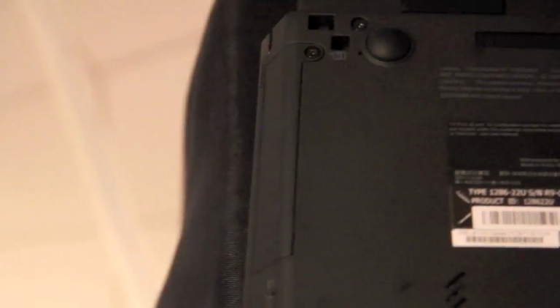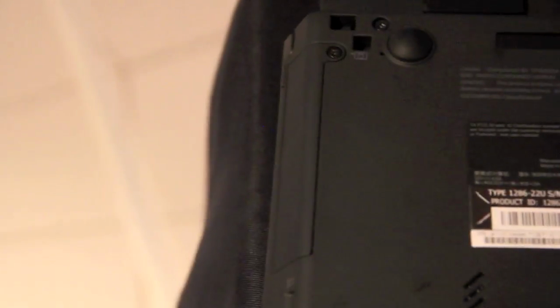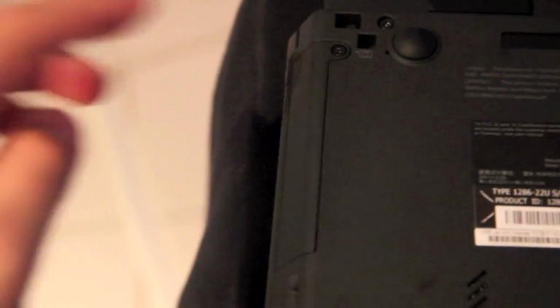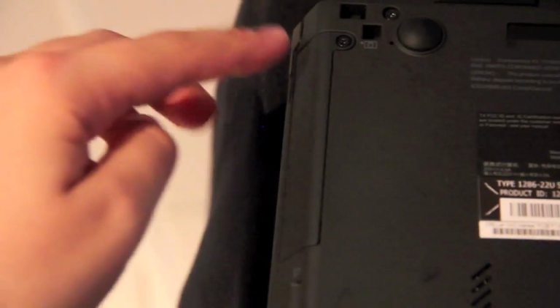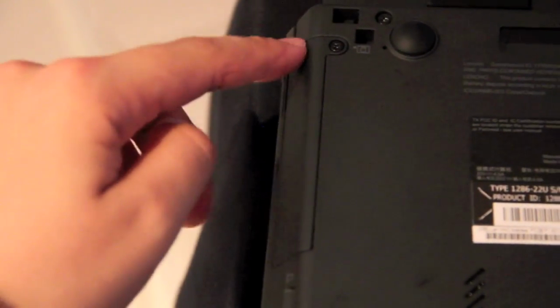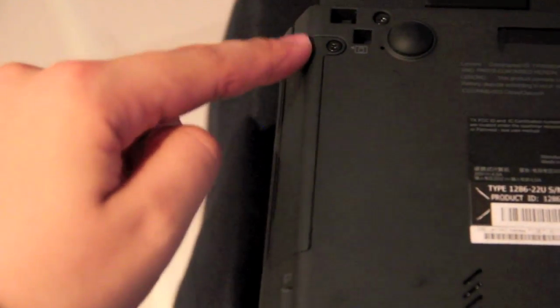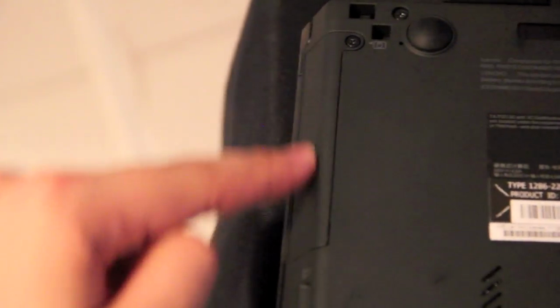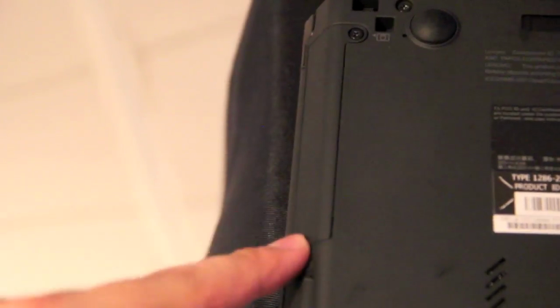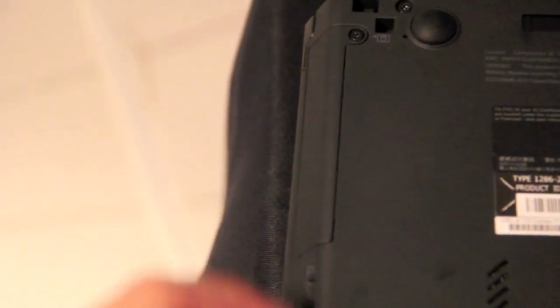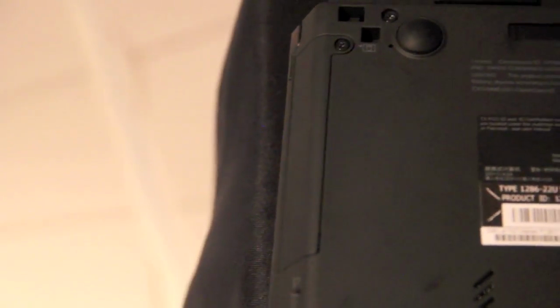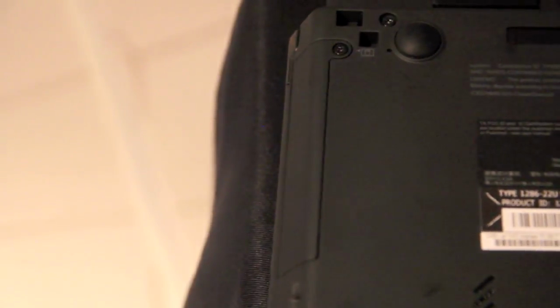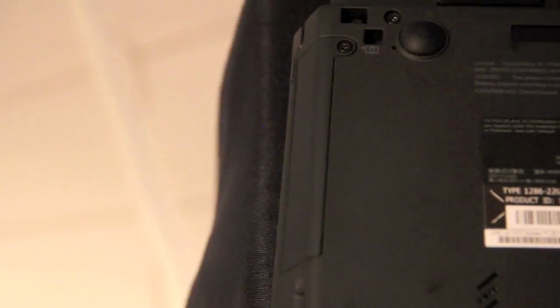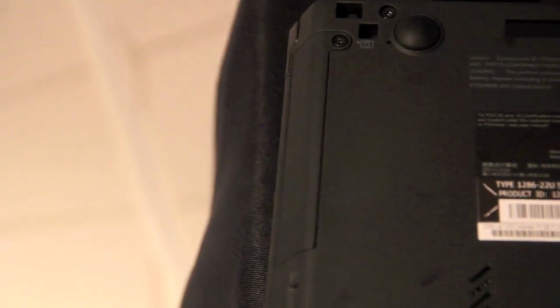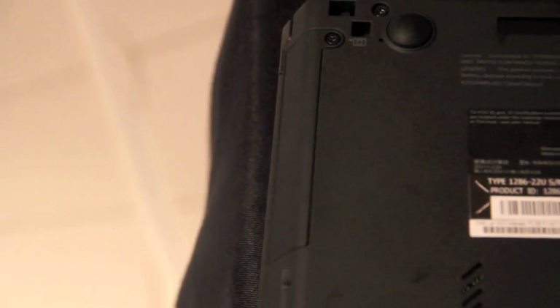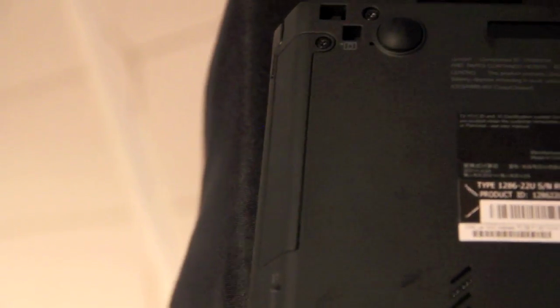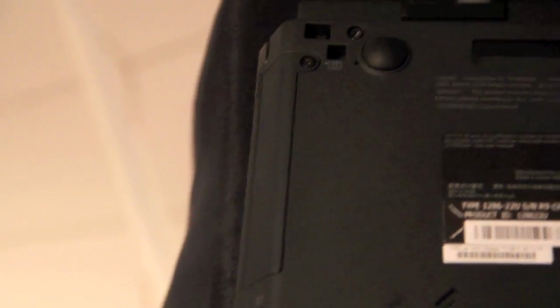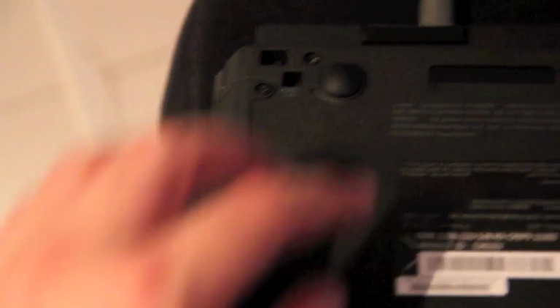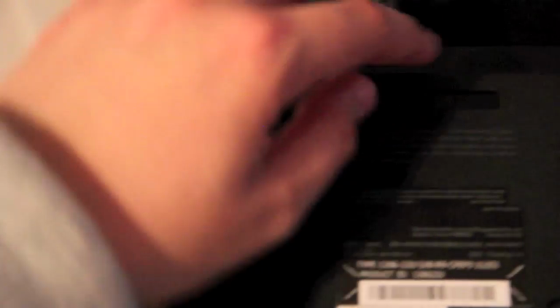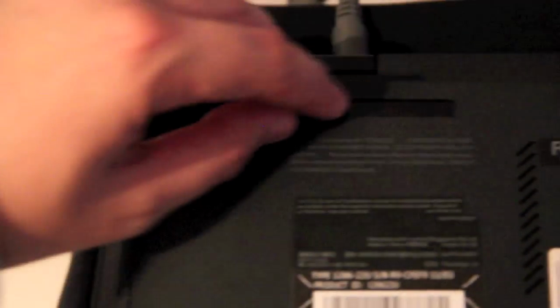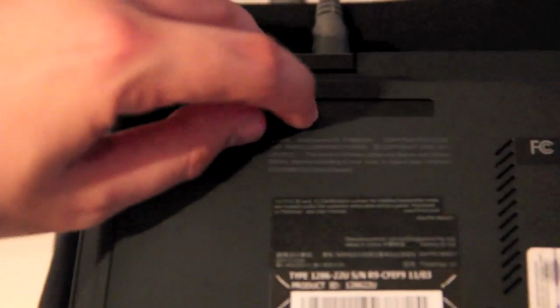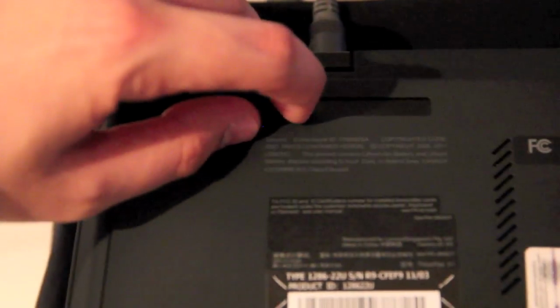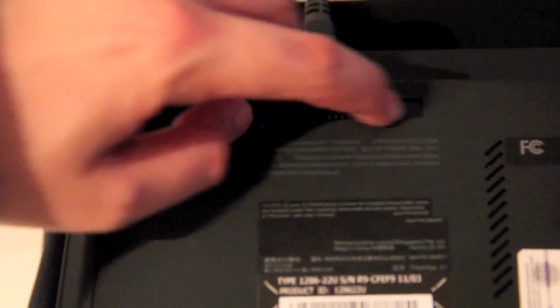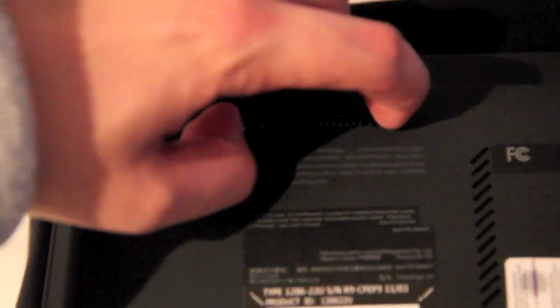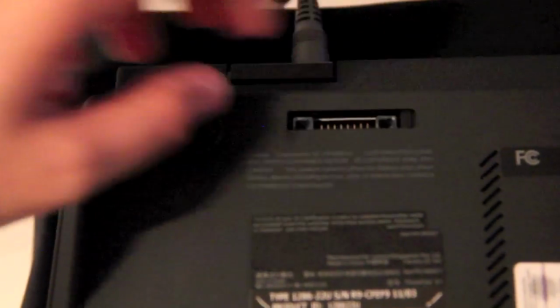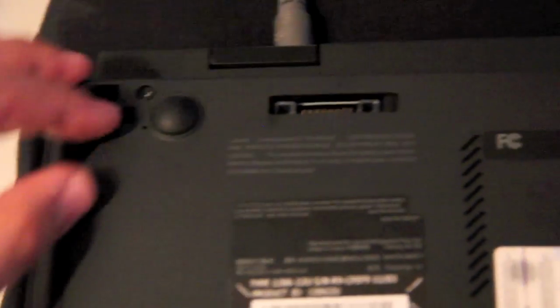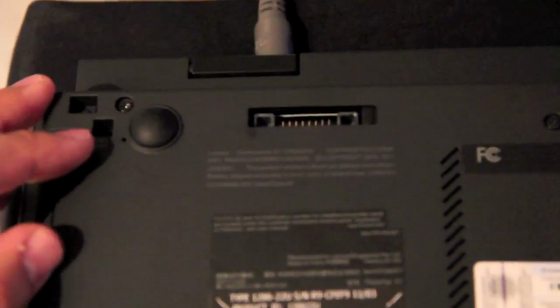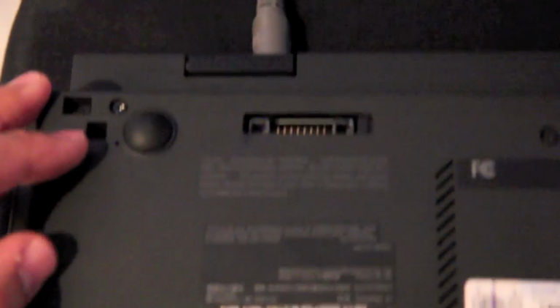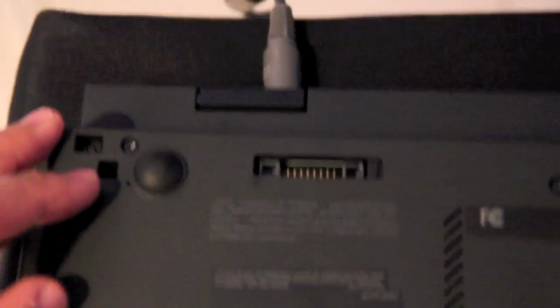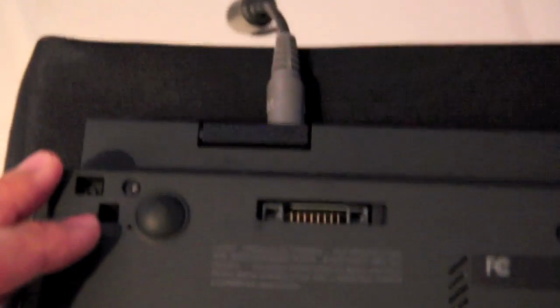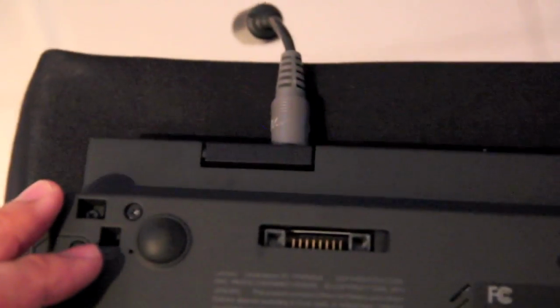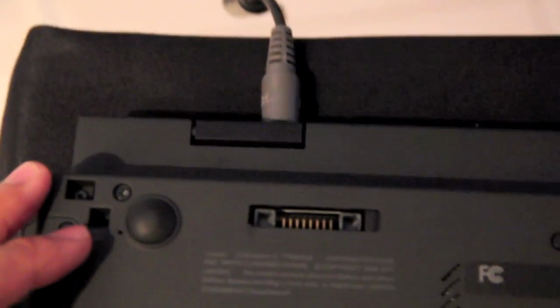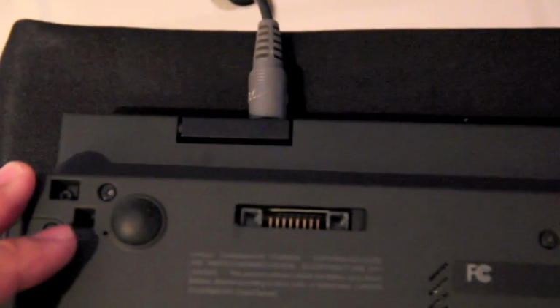Right here is the place for your hard disk or SSD, and over here you can connect an external battery.